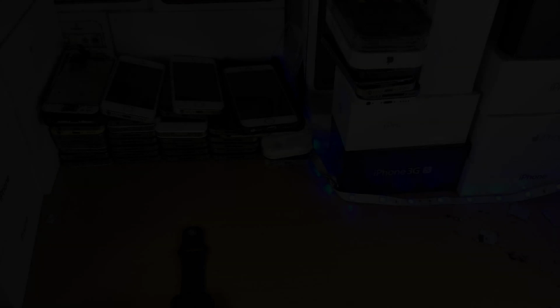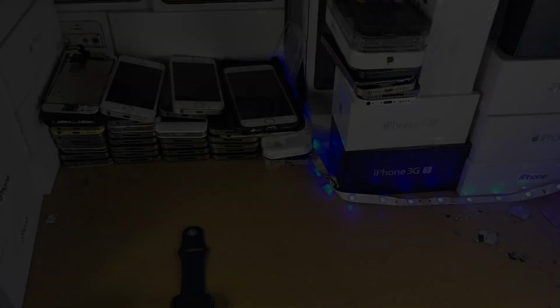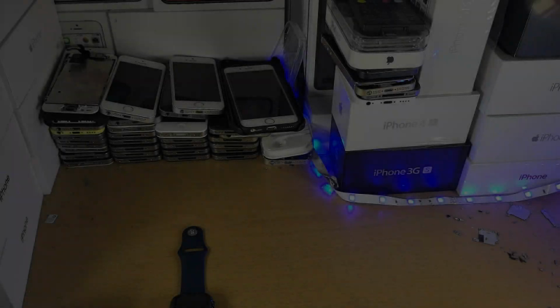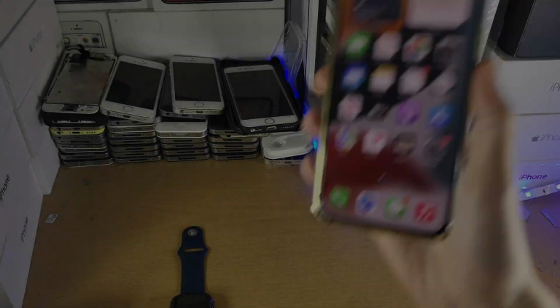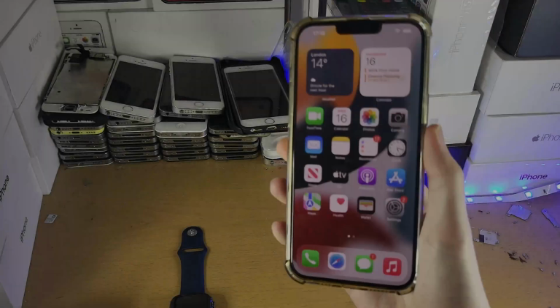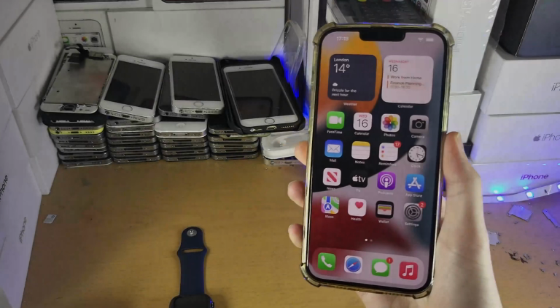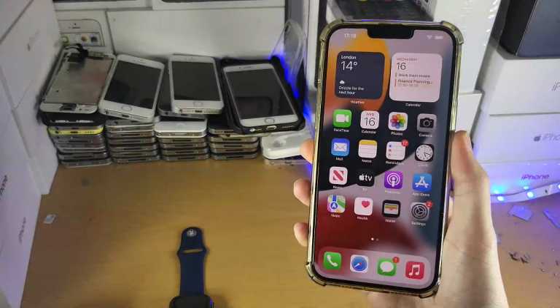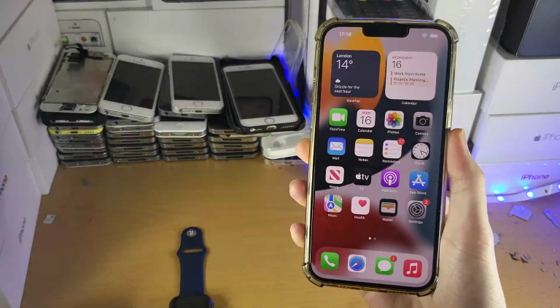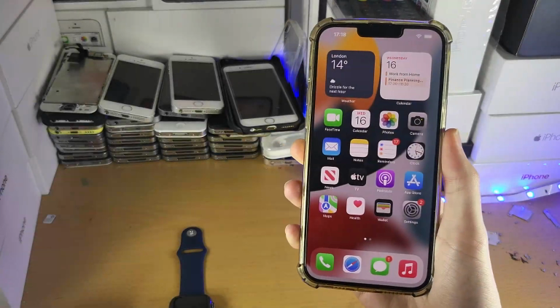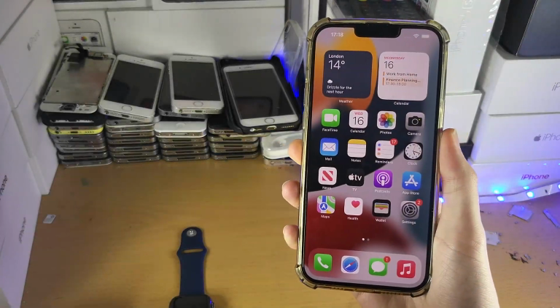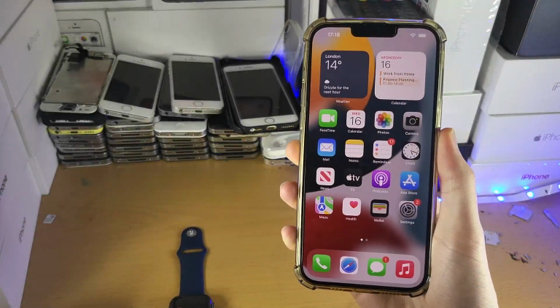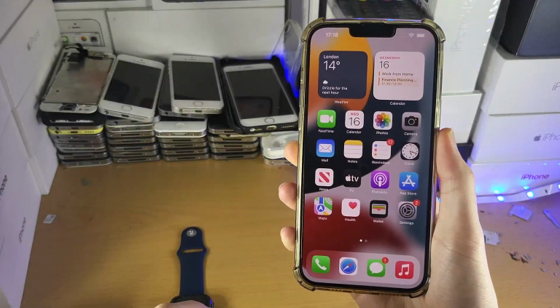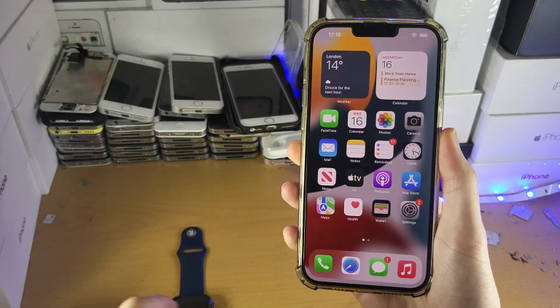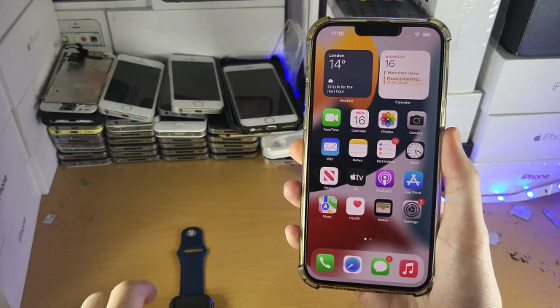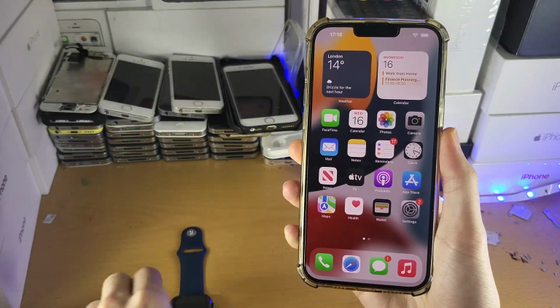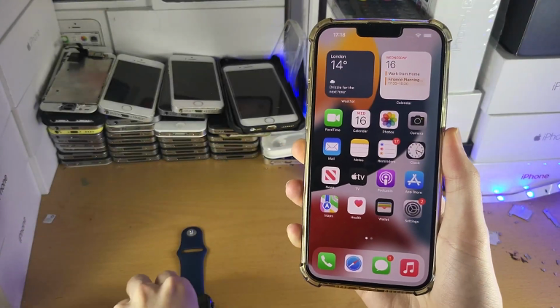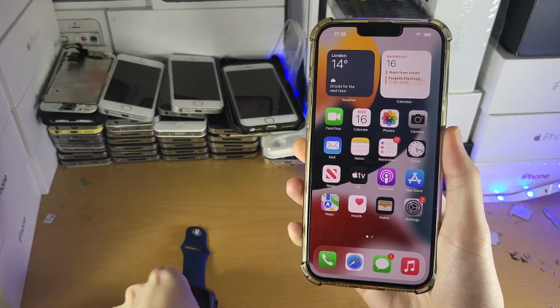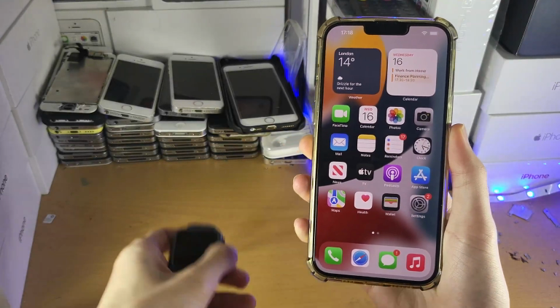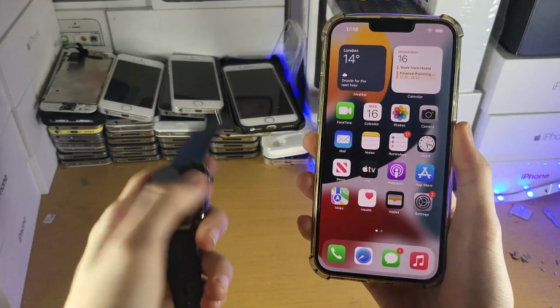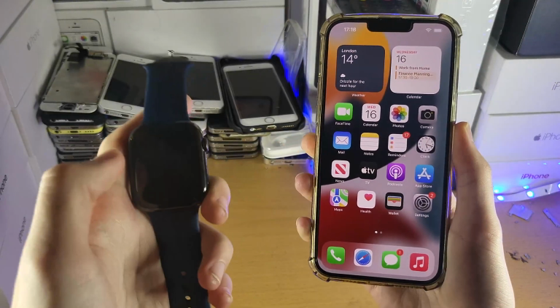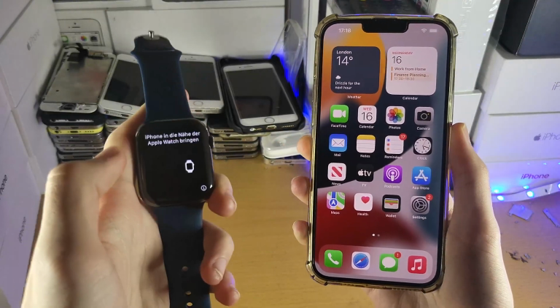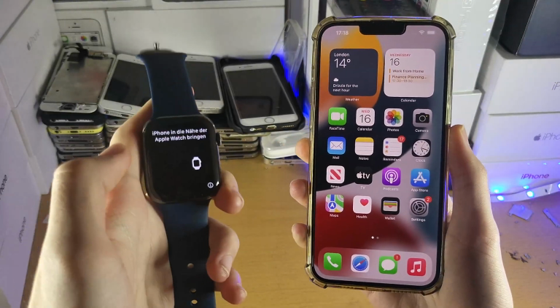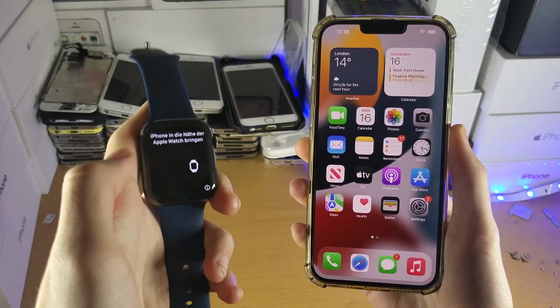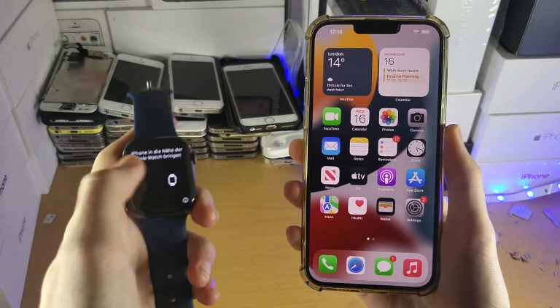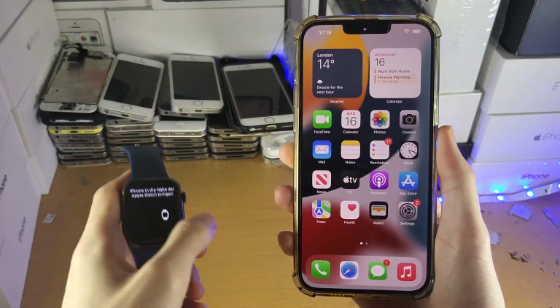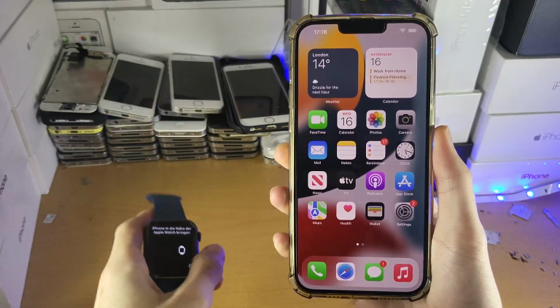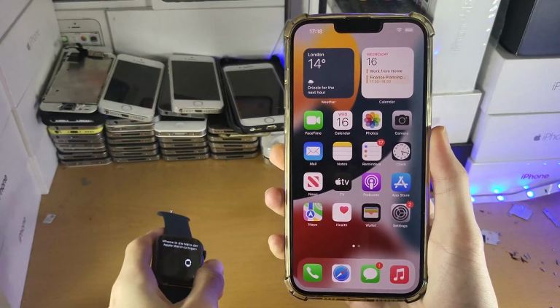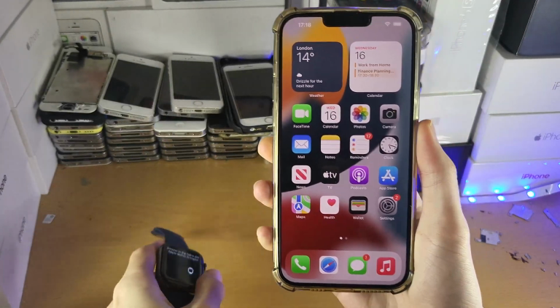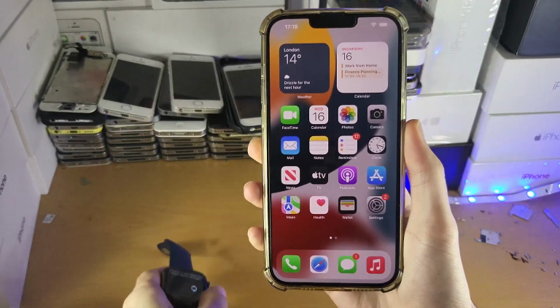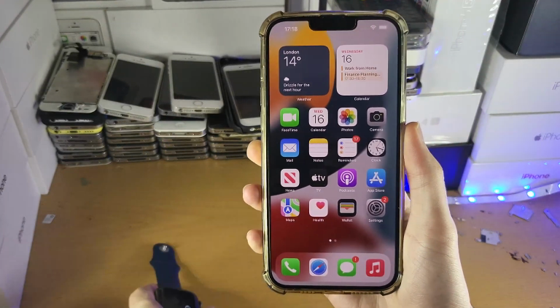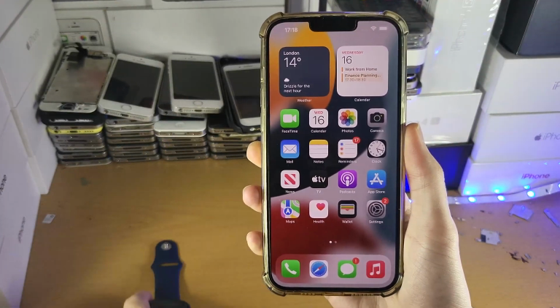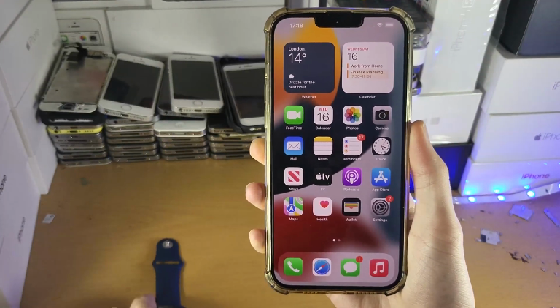Welcome everyone. I would like to show you how to pair any Apple Watch to your iPhone.